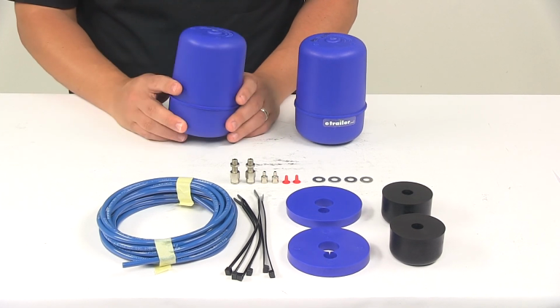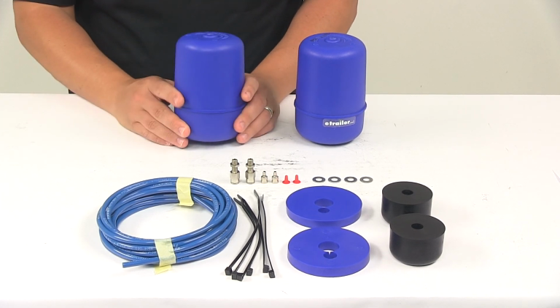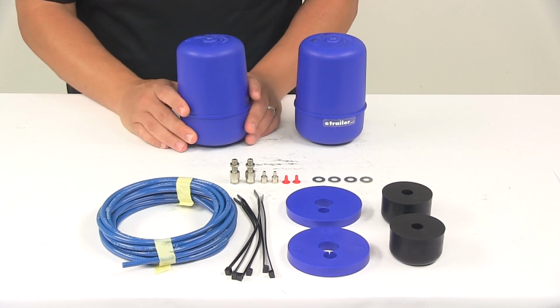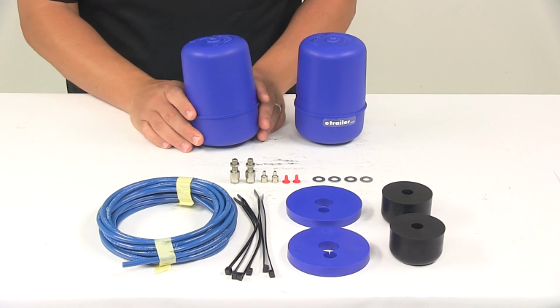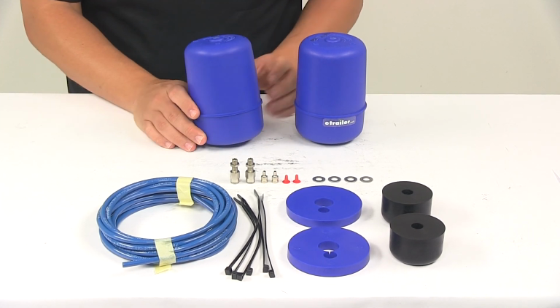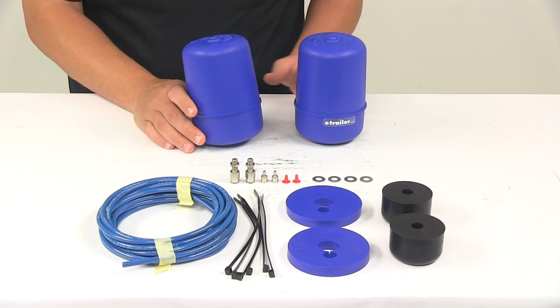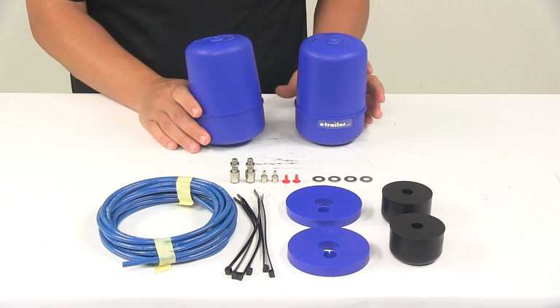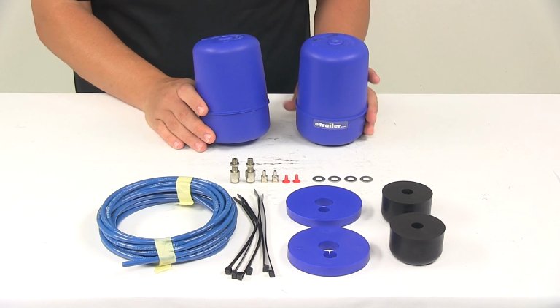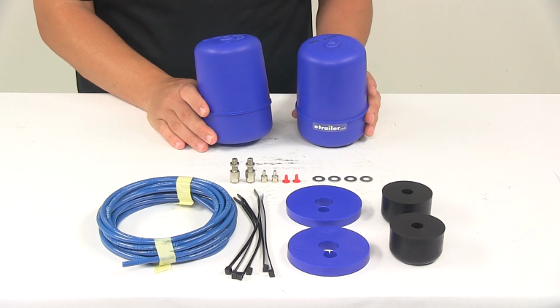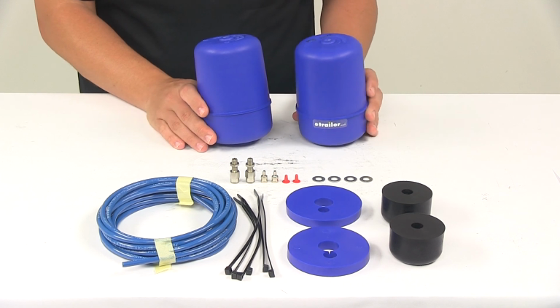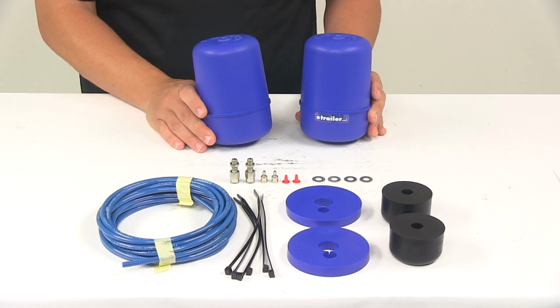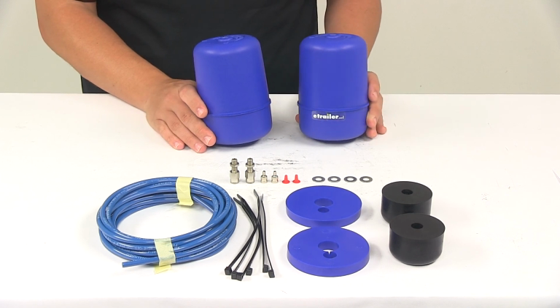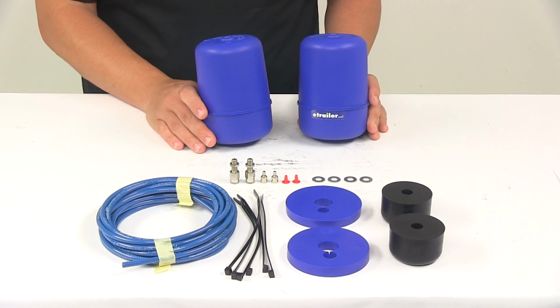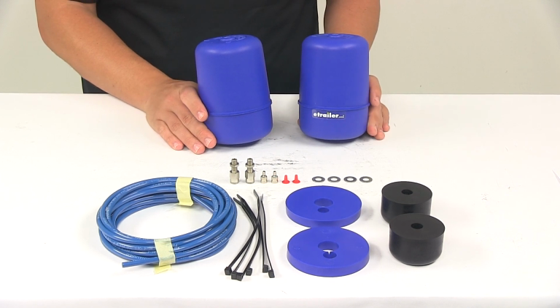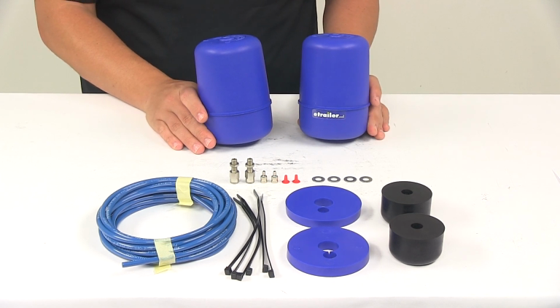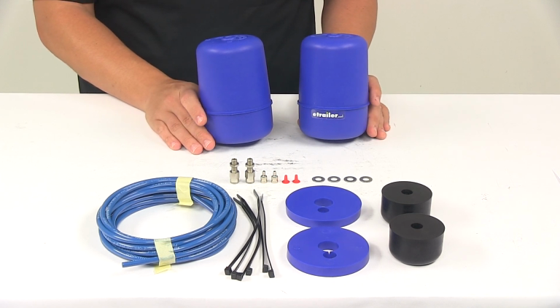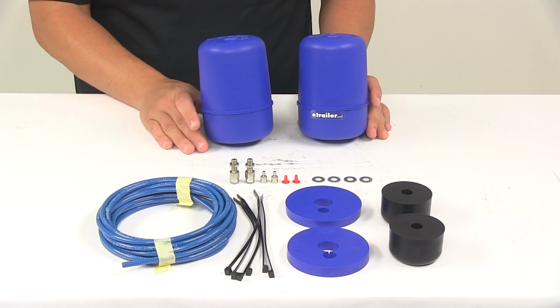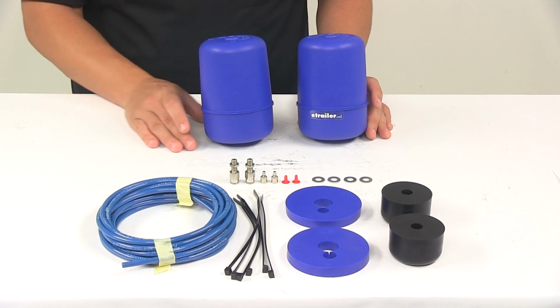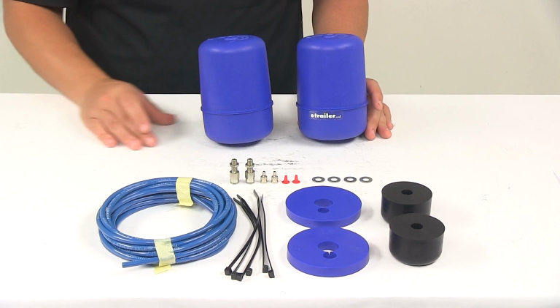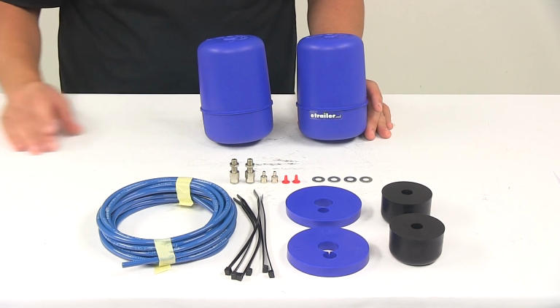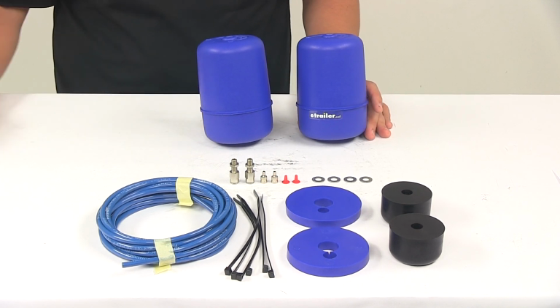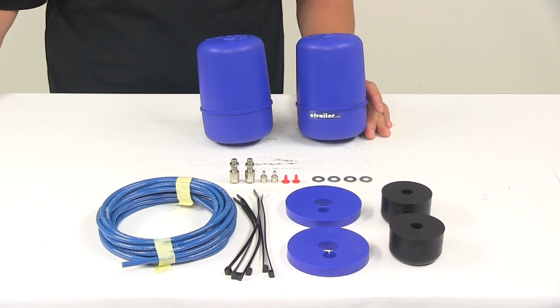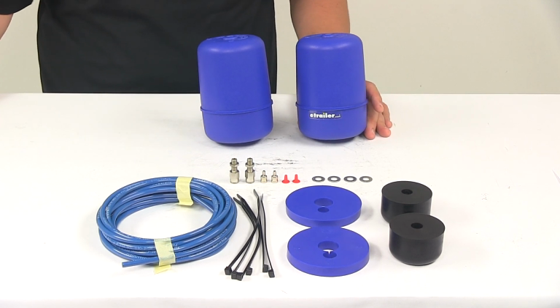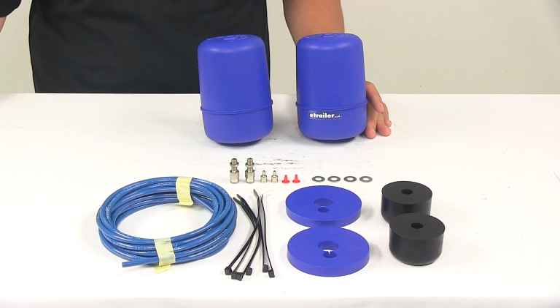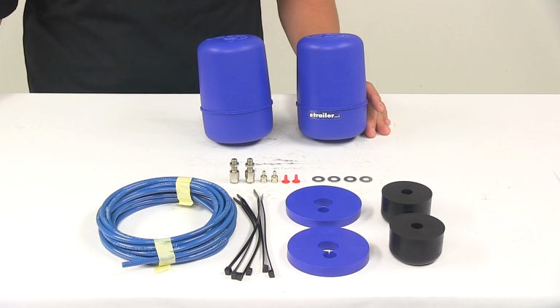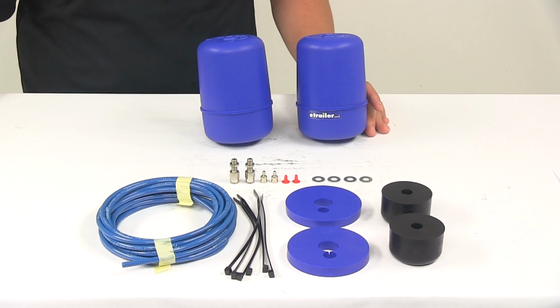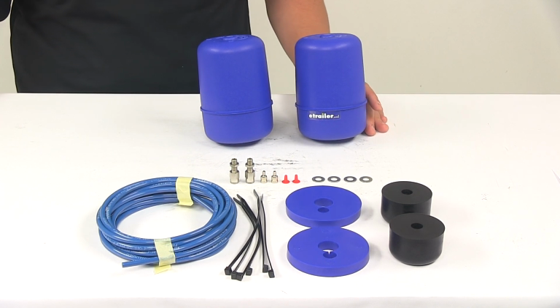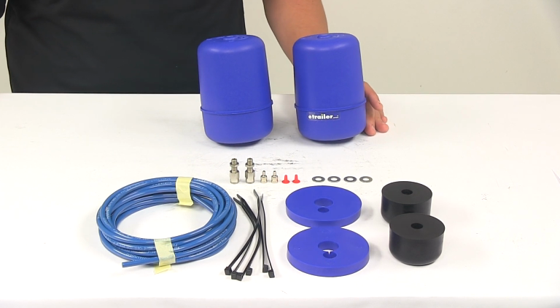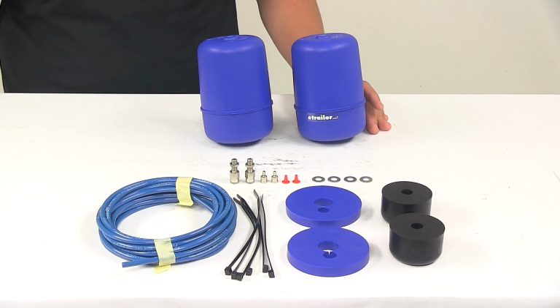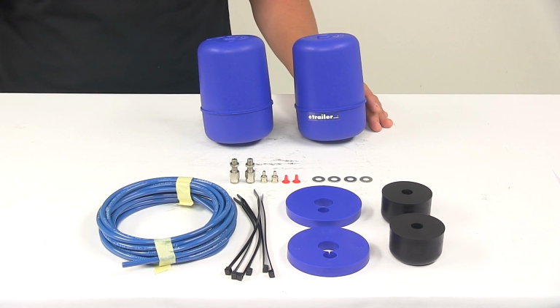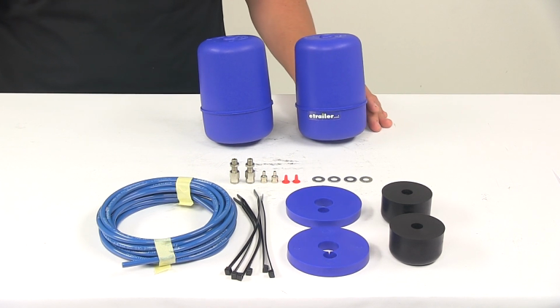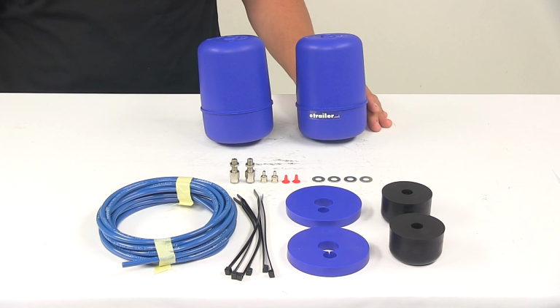That's going to do it for today's look at the Firestone Coil-Rite Air Helper Springs for the rear axle.